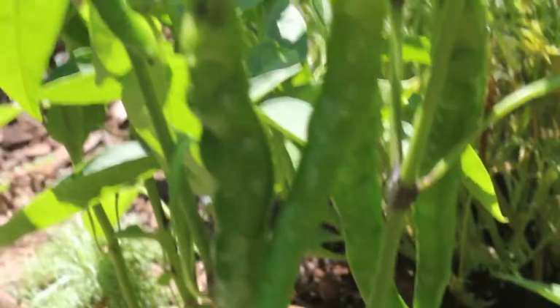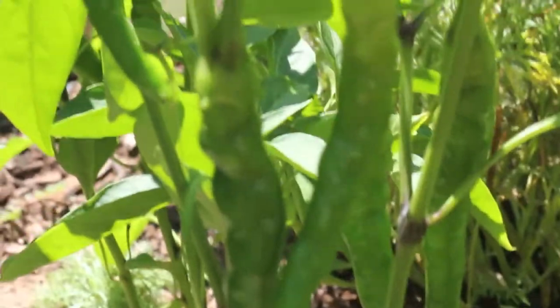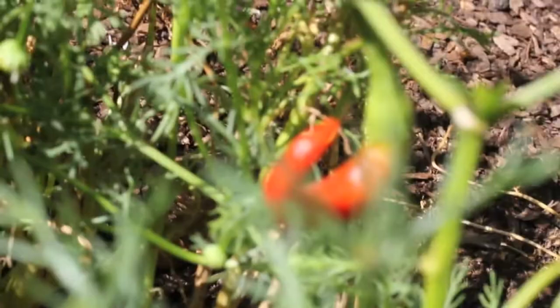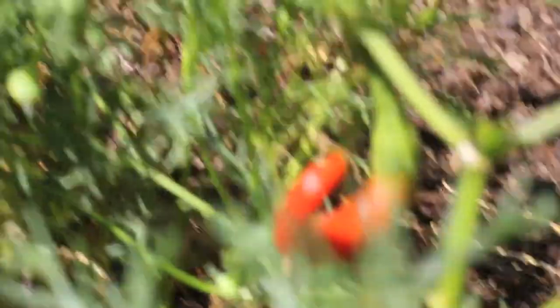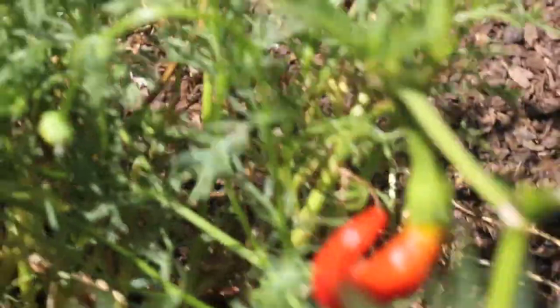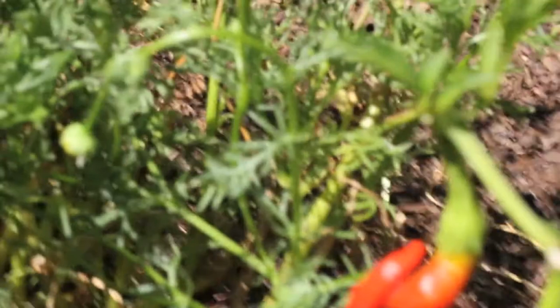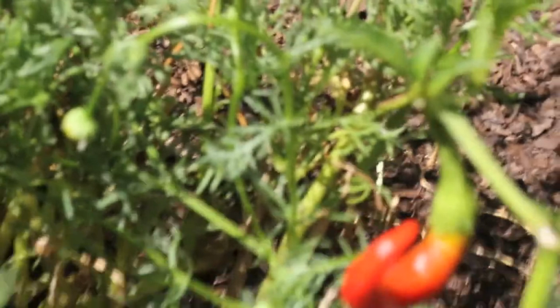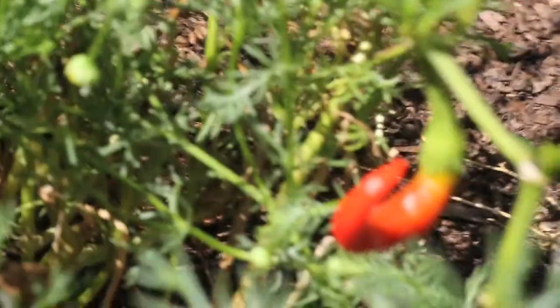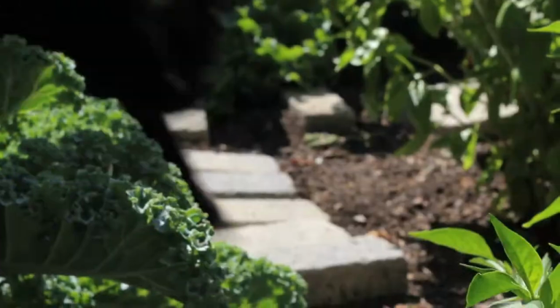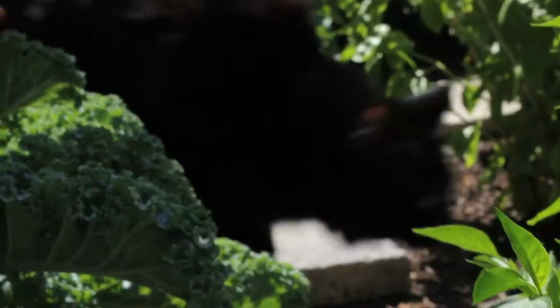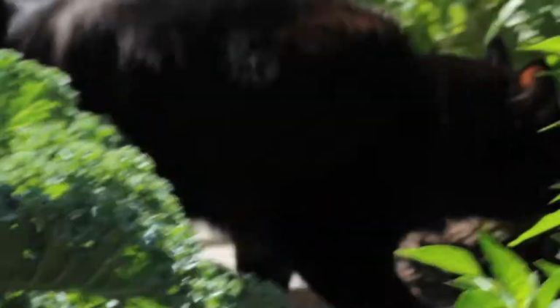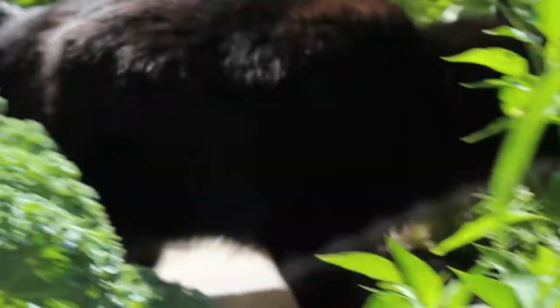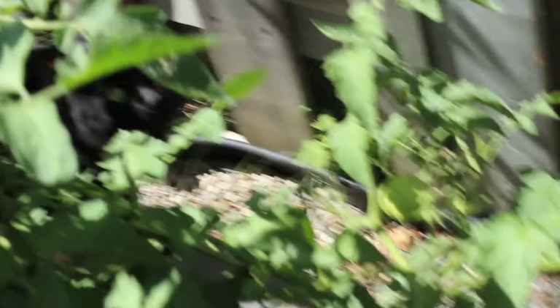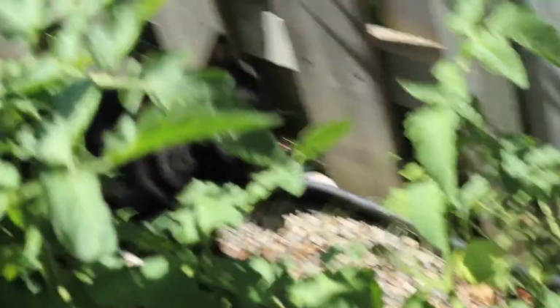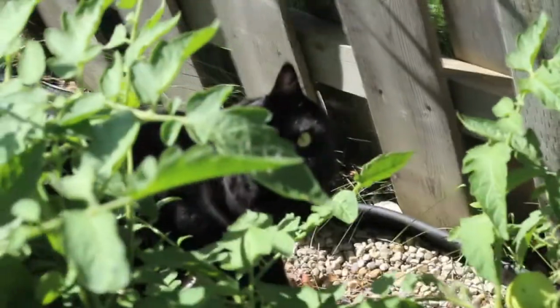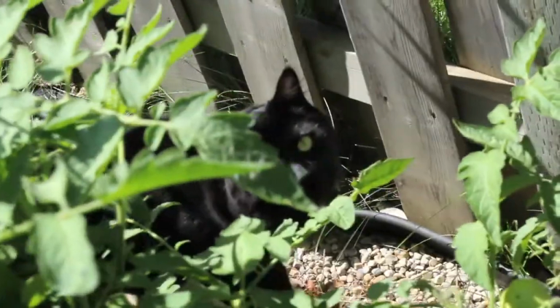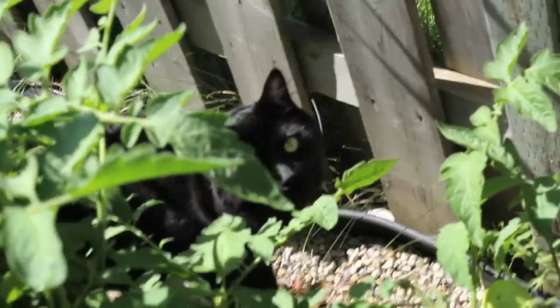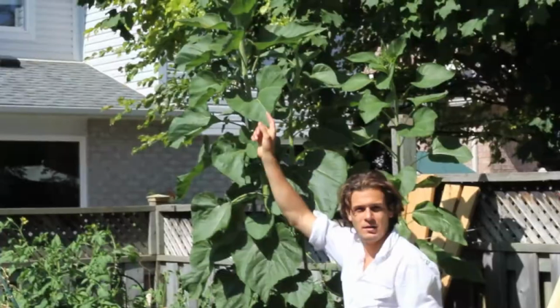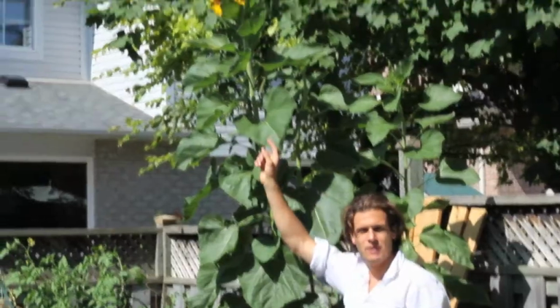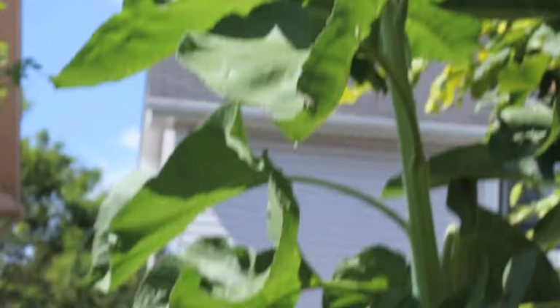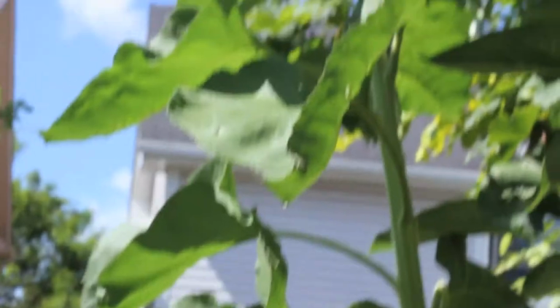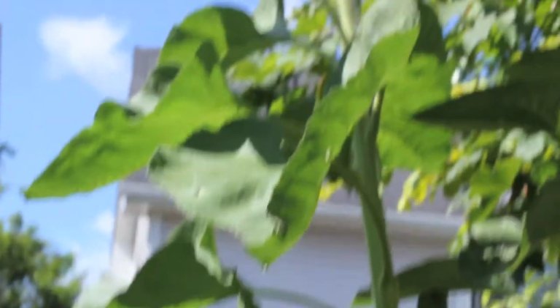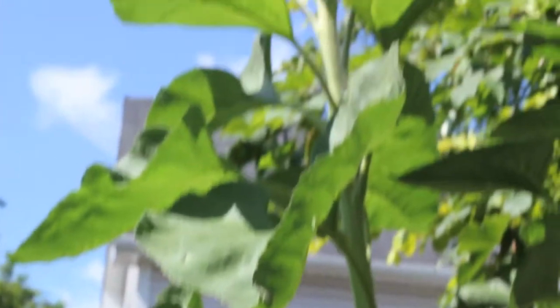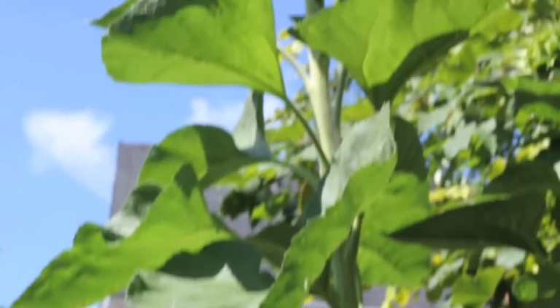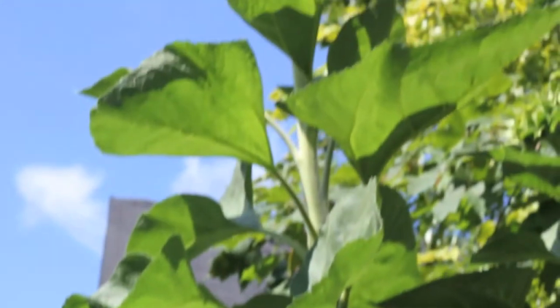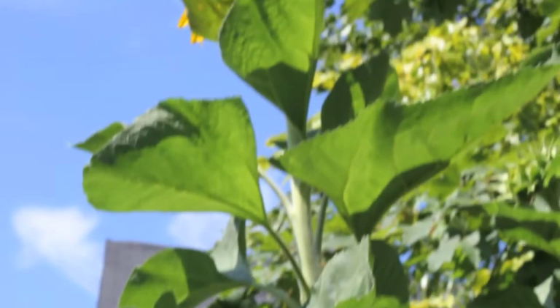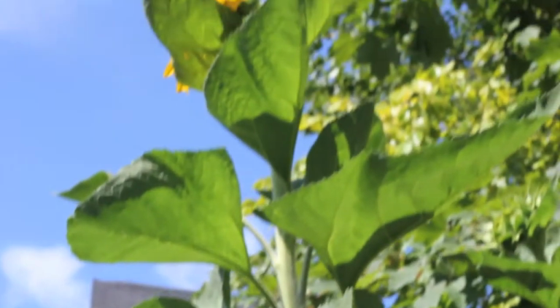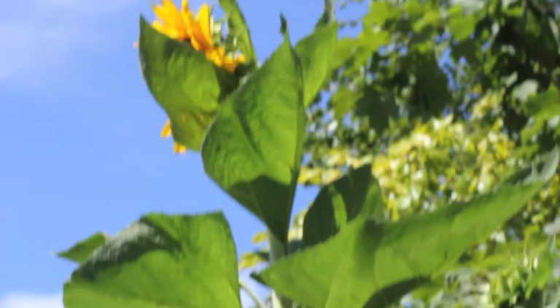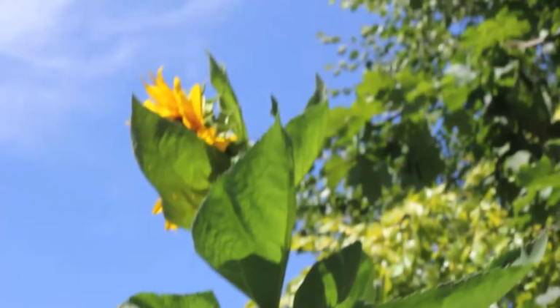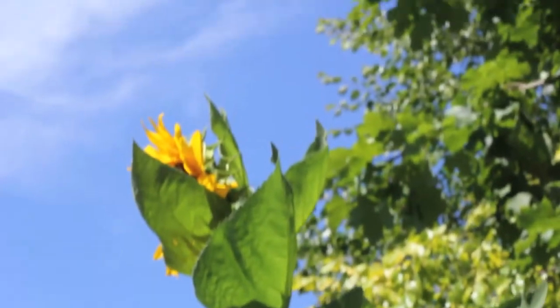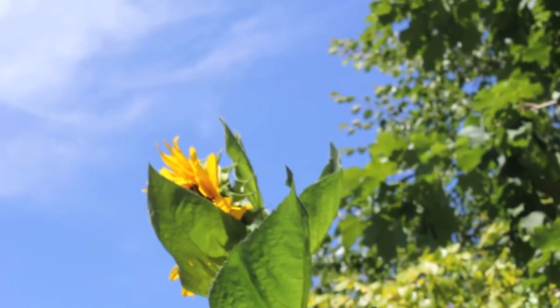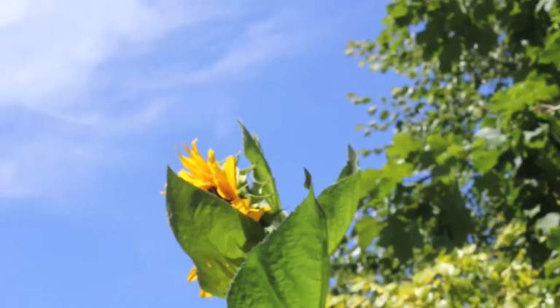Peppers — all different types of hot peppers. Our sunflowers. My grandpa's record was 12 feet and I want to beat my grandpa's record.